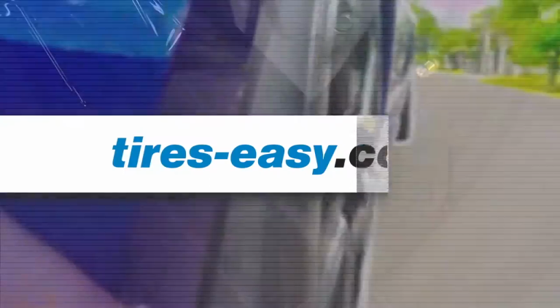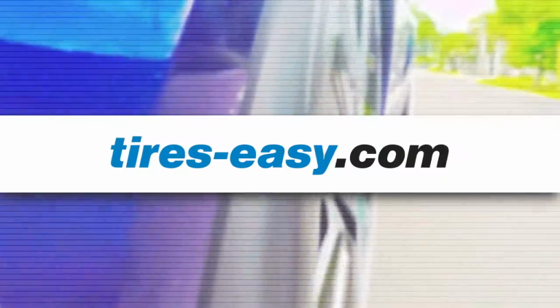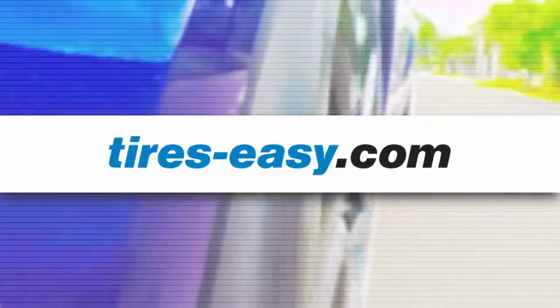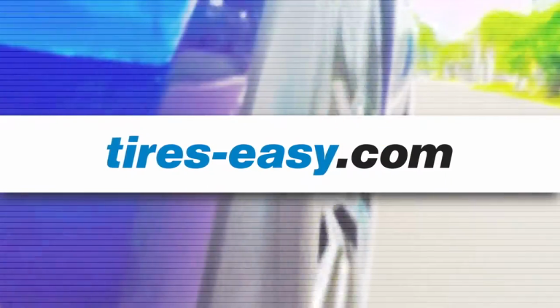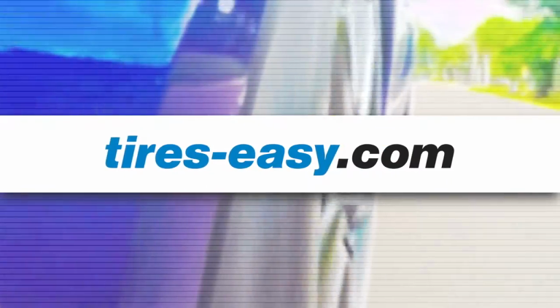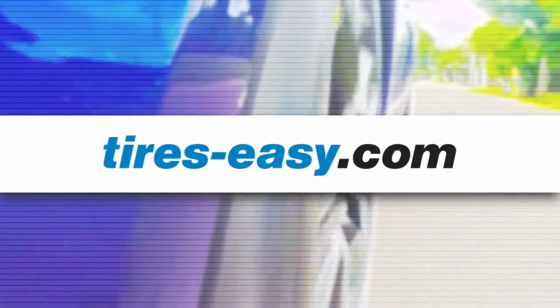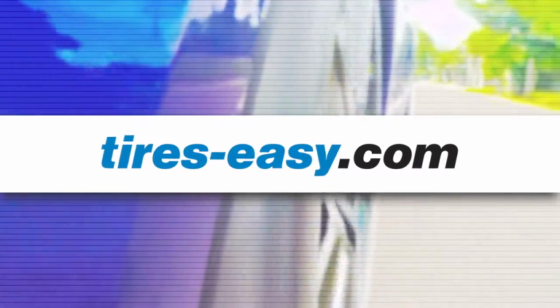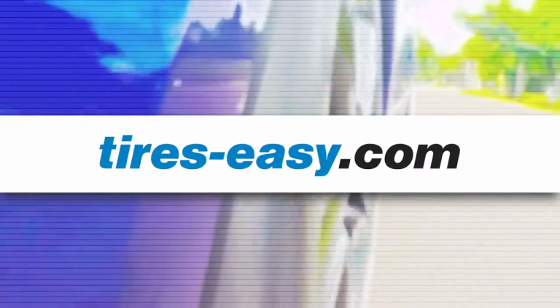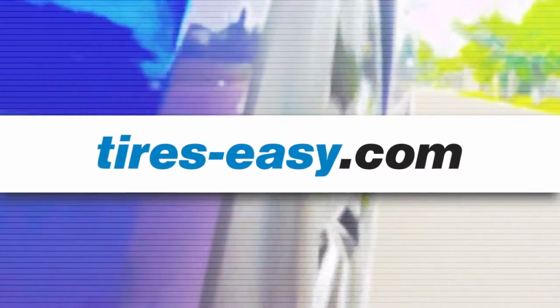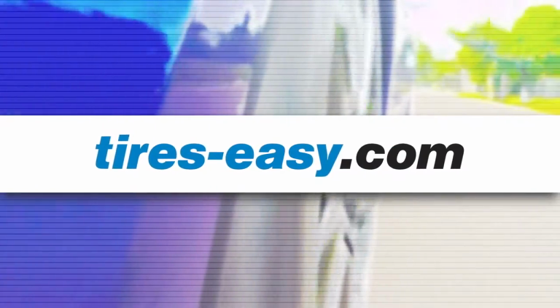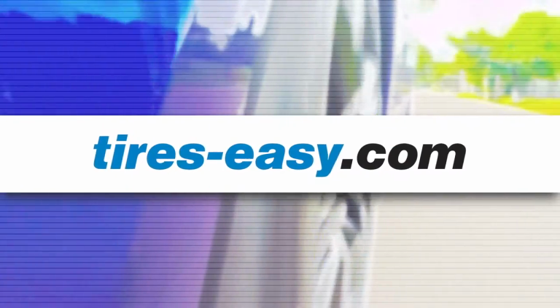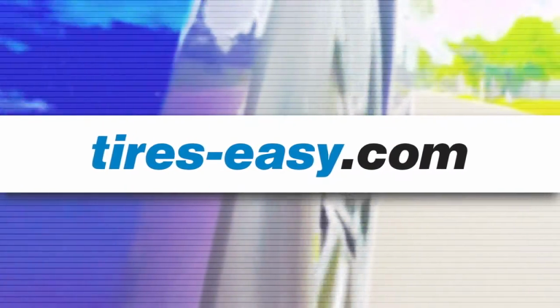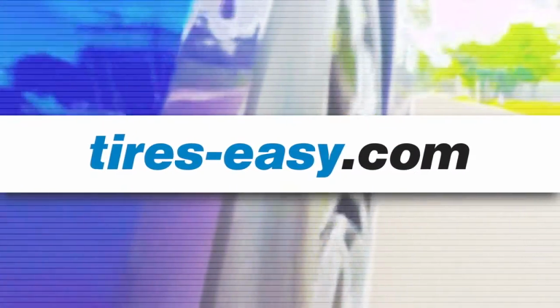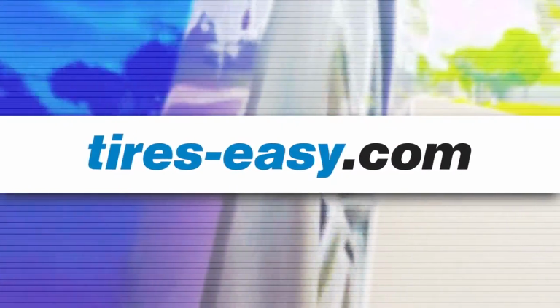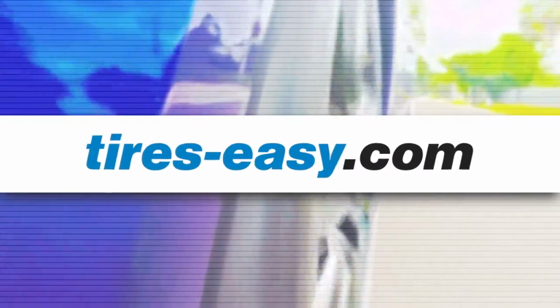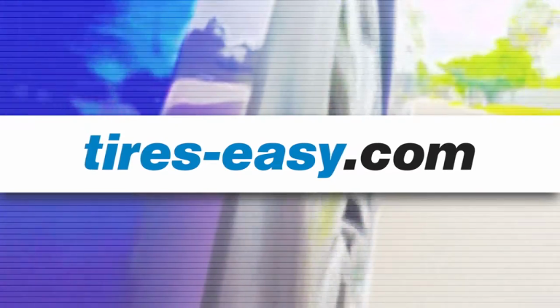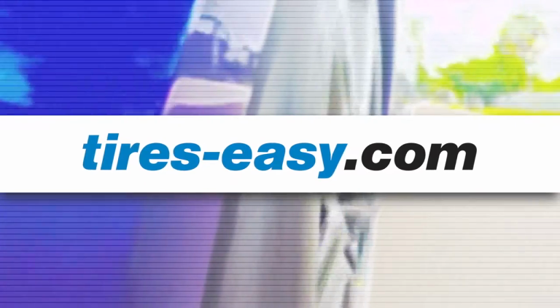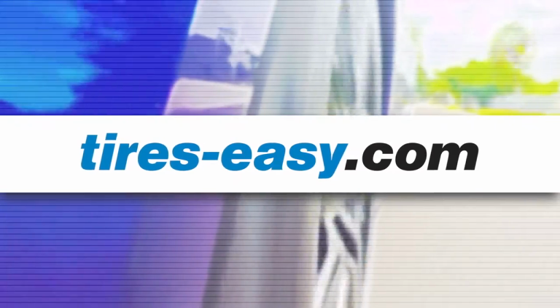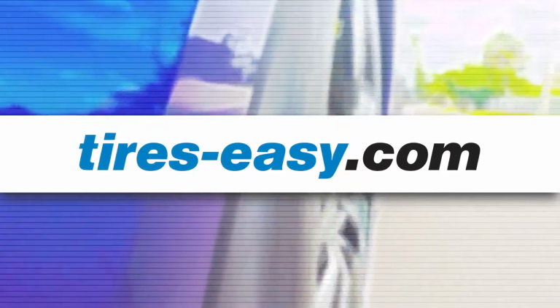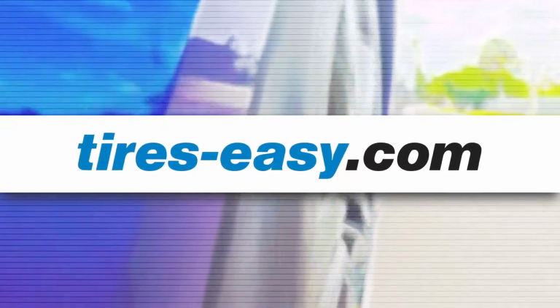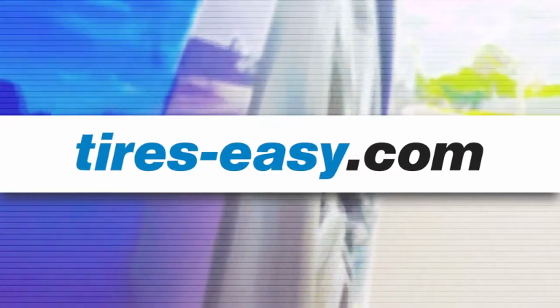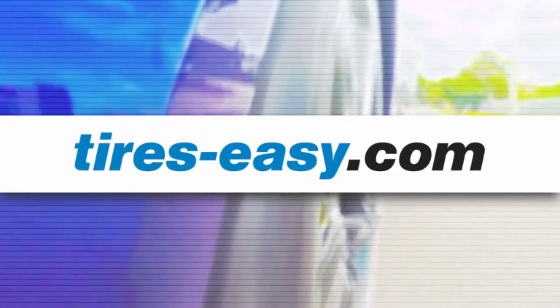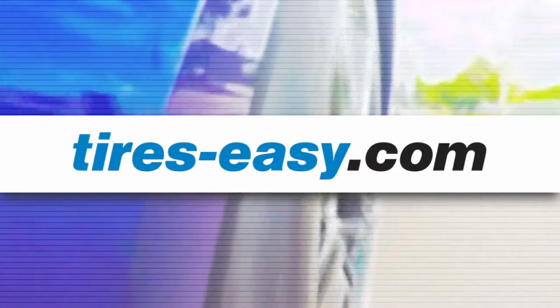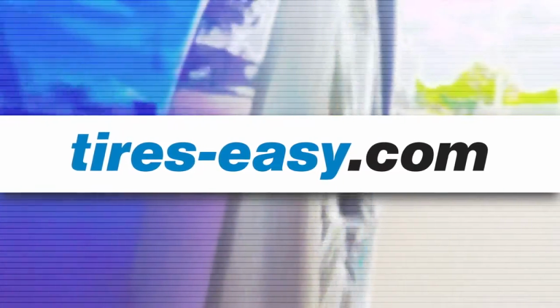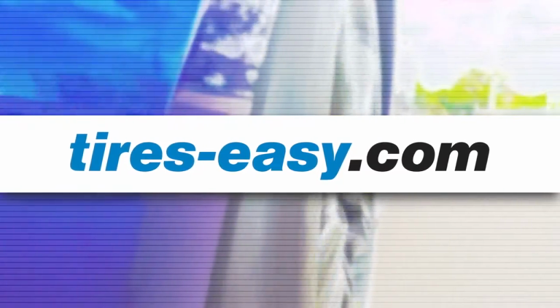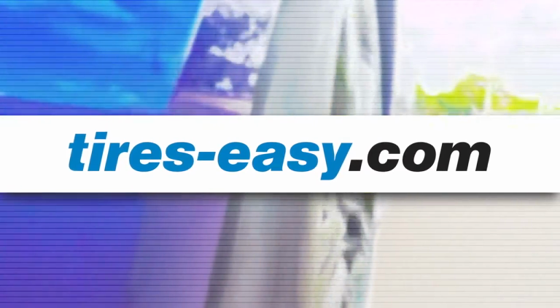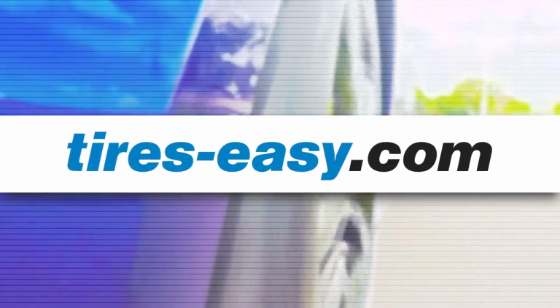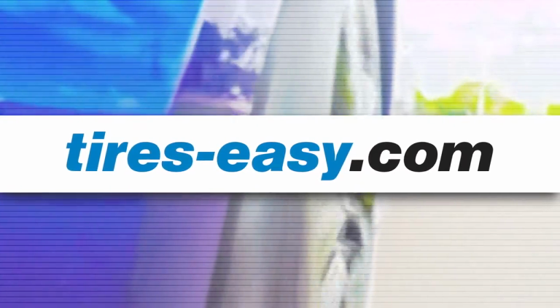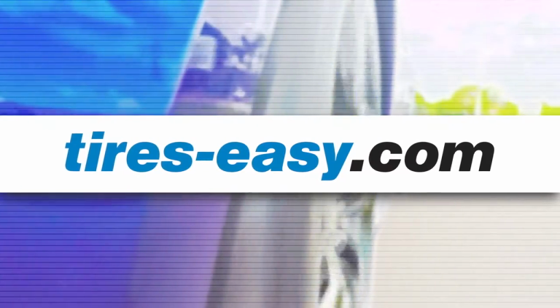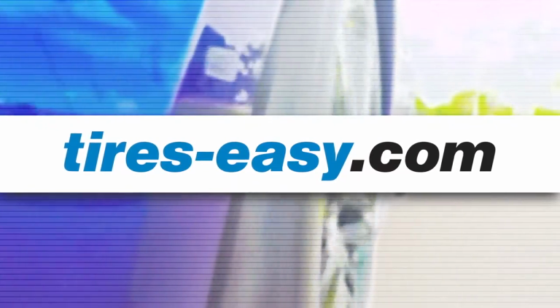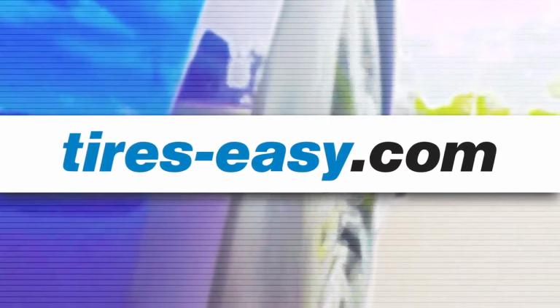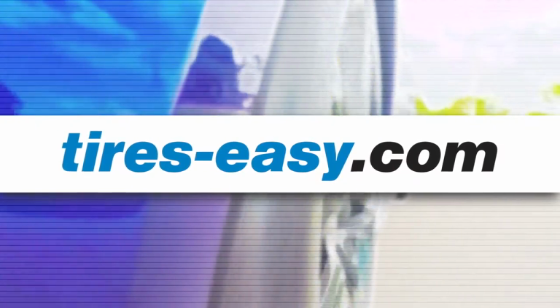For best prices and selection on new tires, visit tires-easy.com.